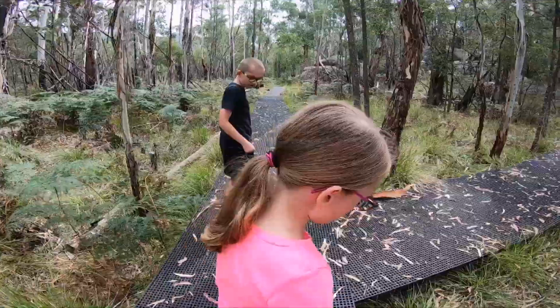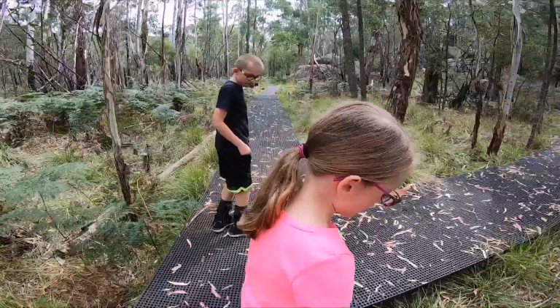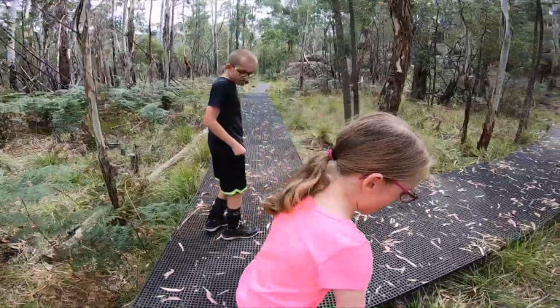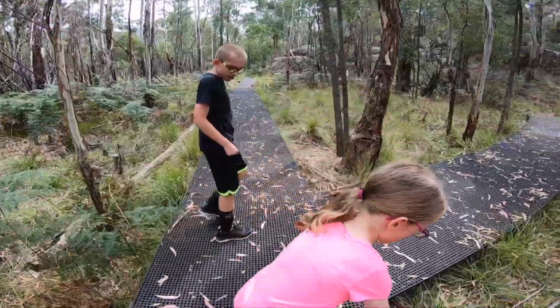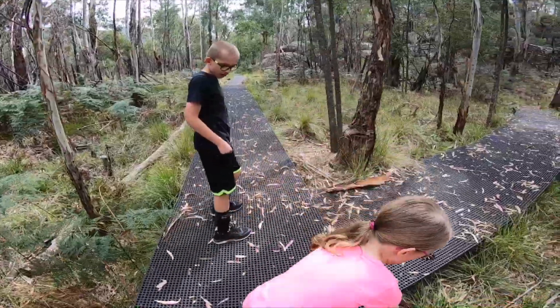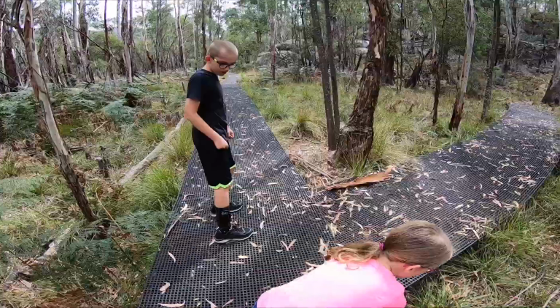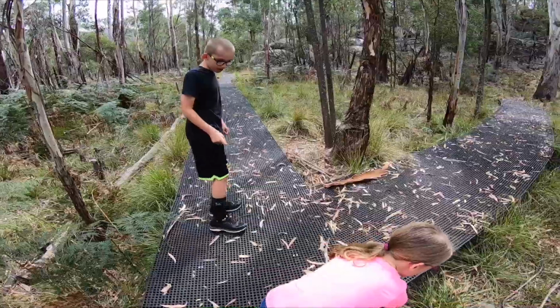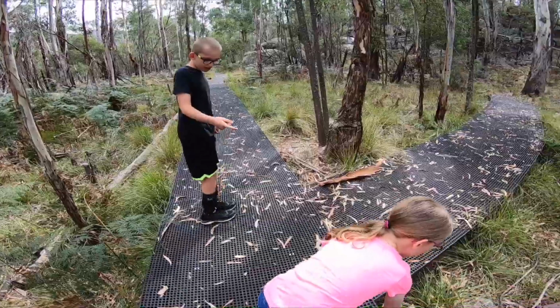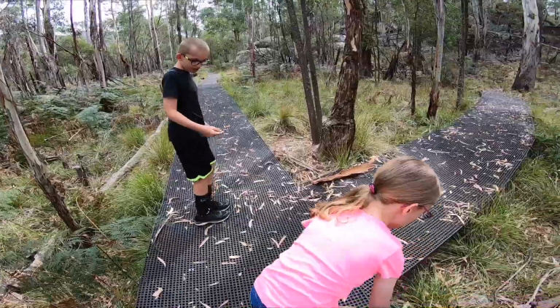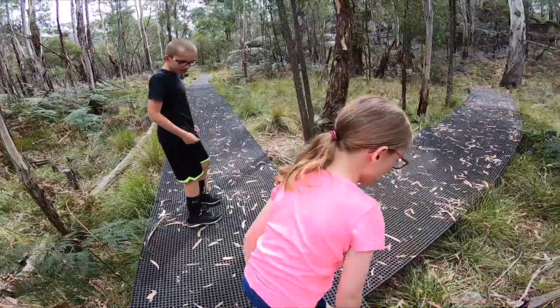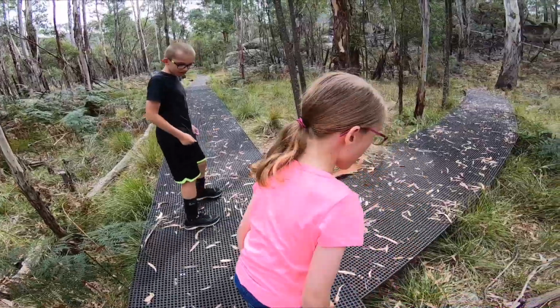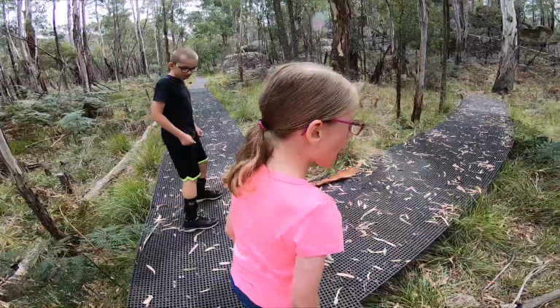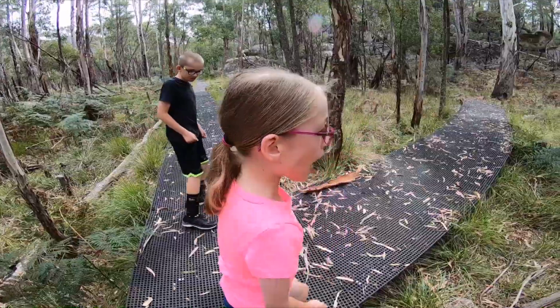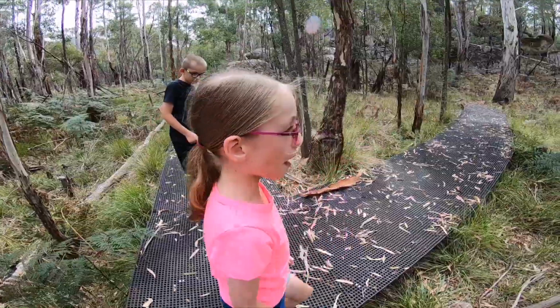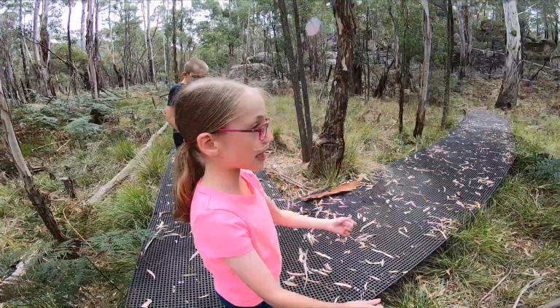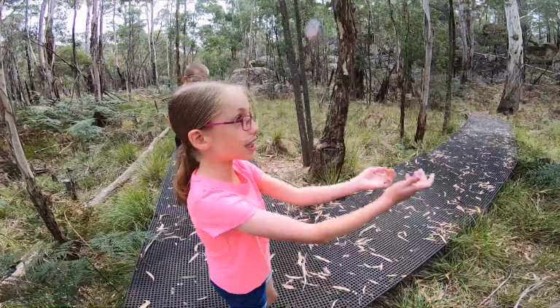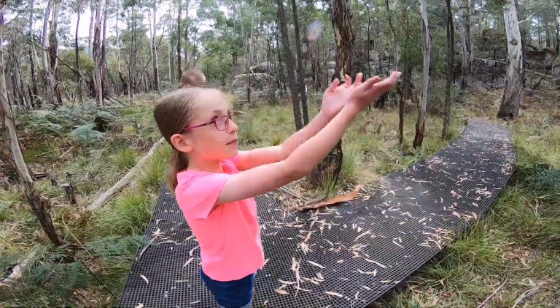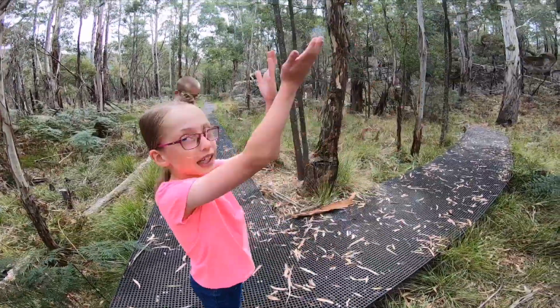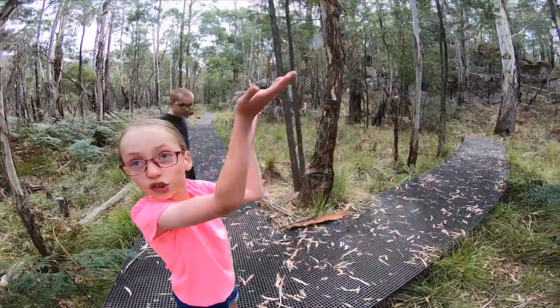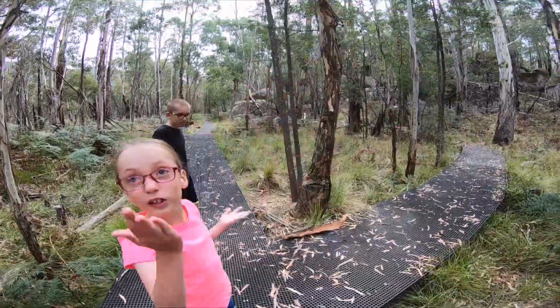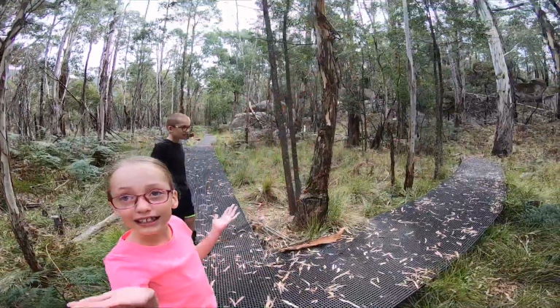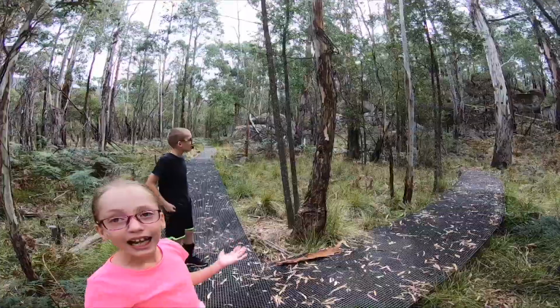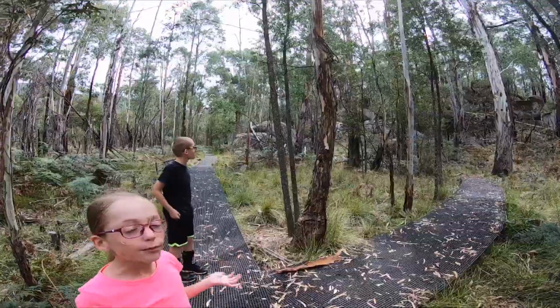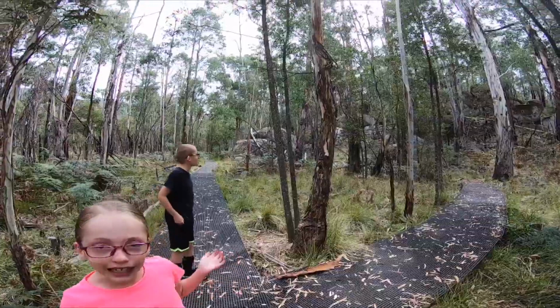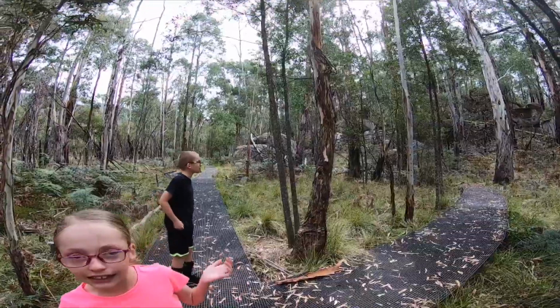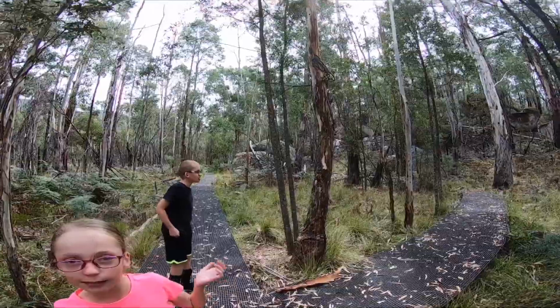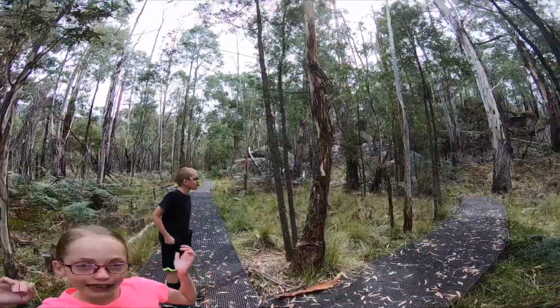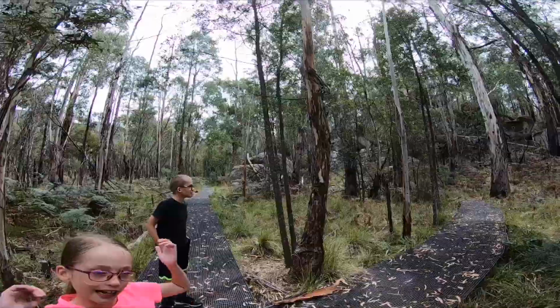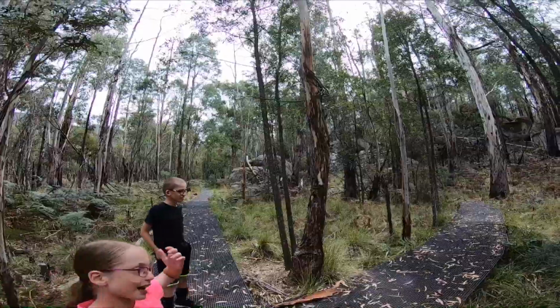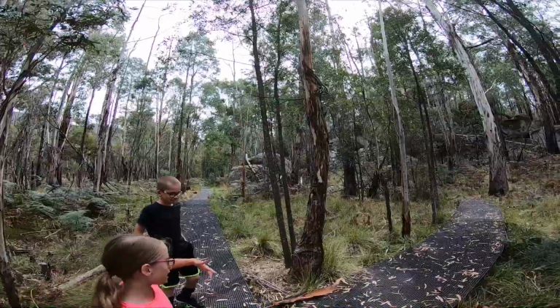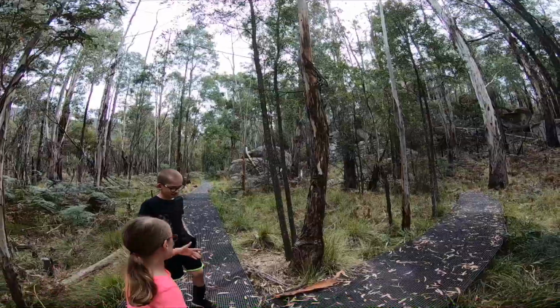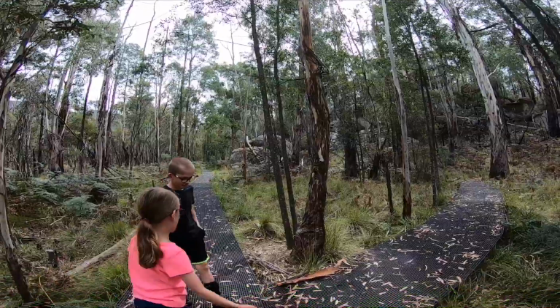Habitats can be in trees. Habitats can be anywhere.